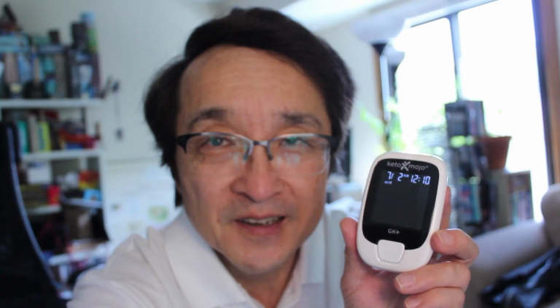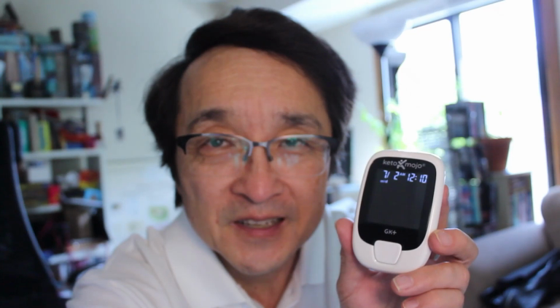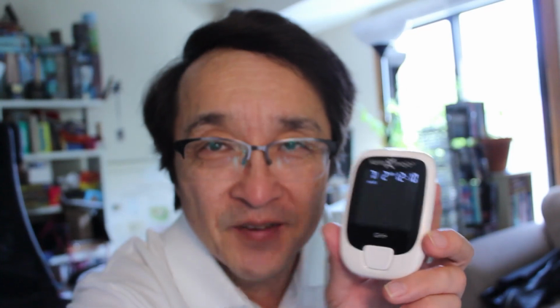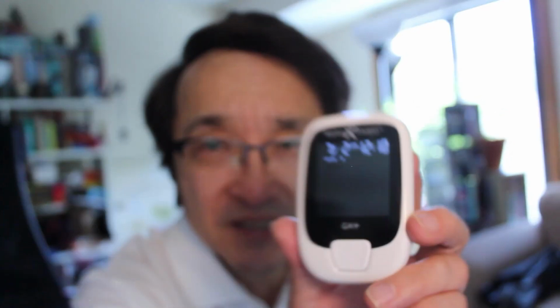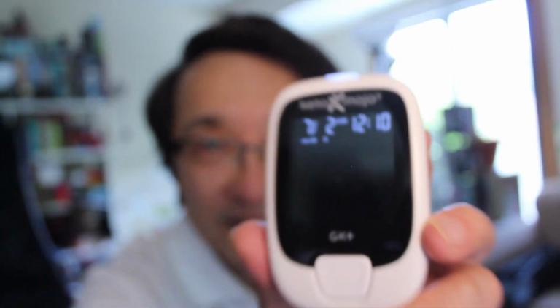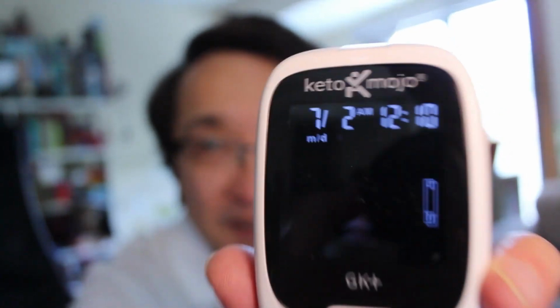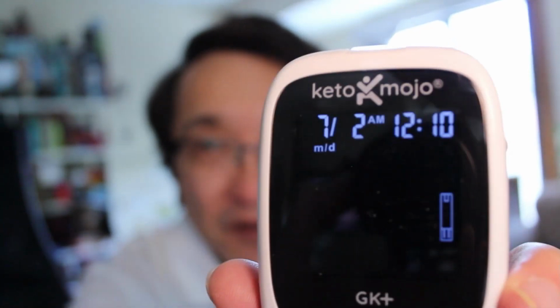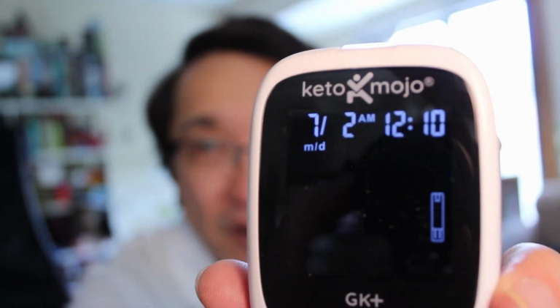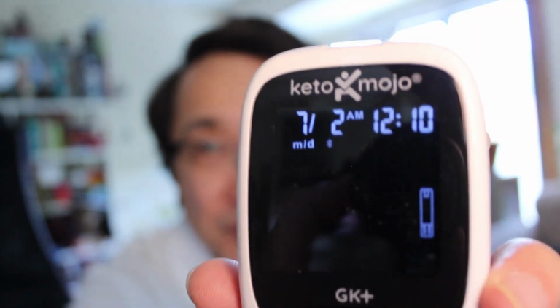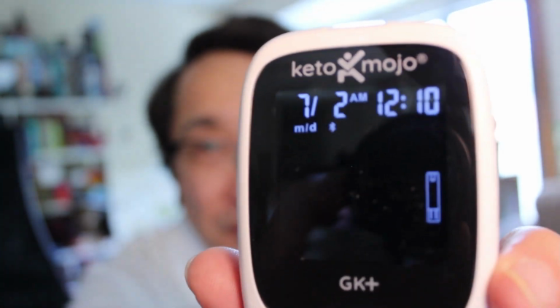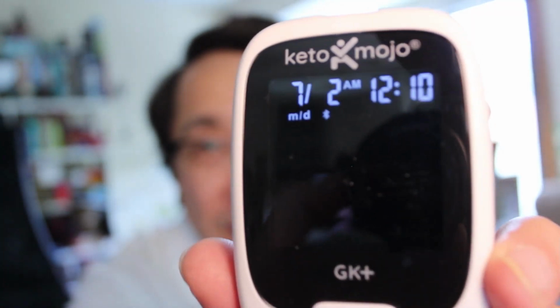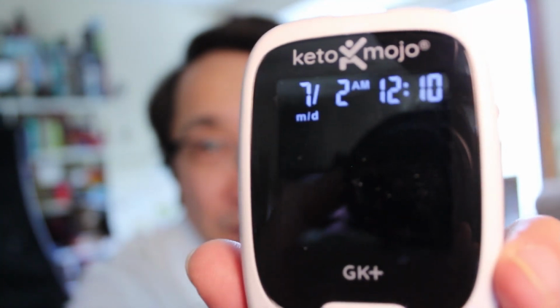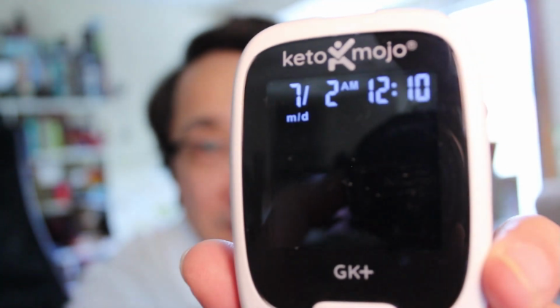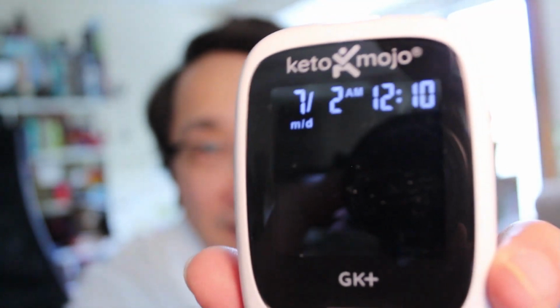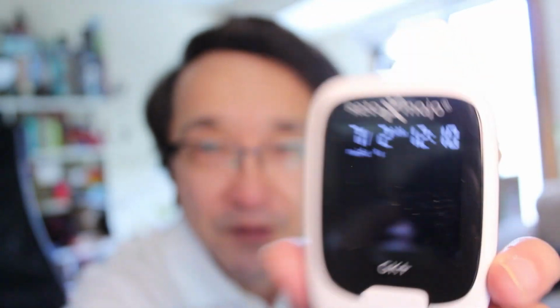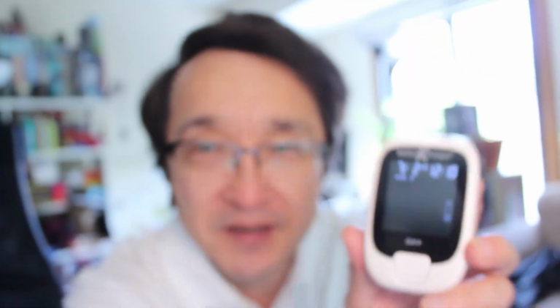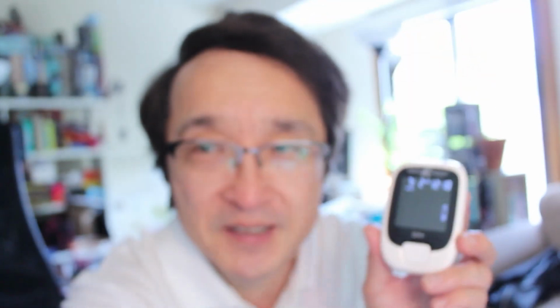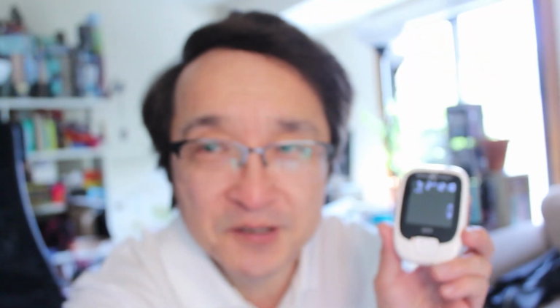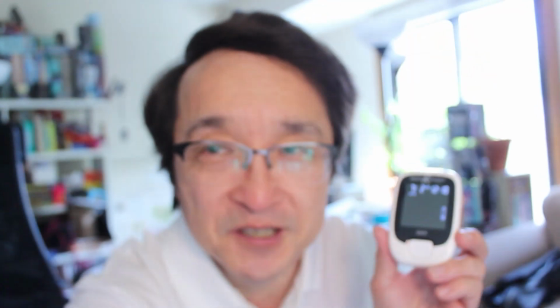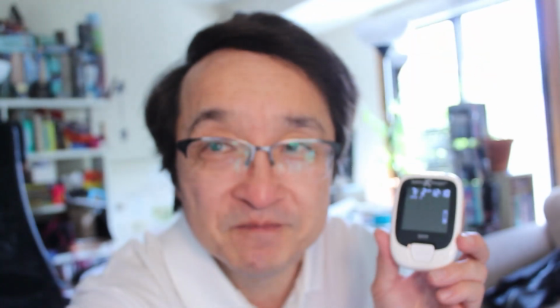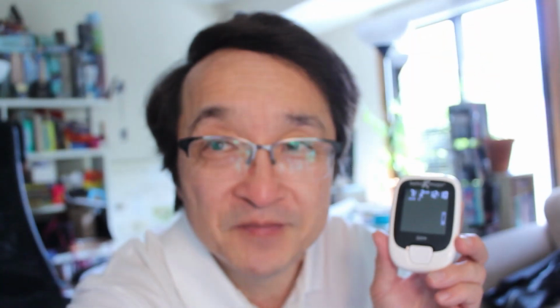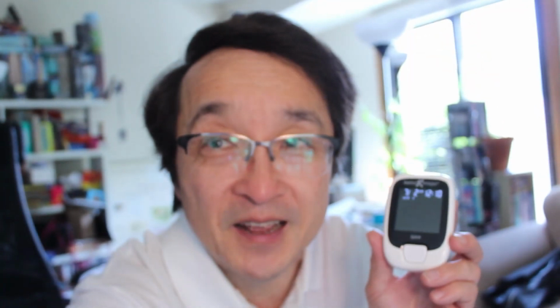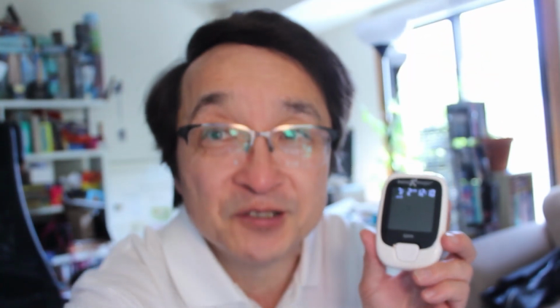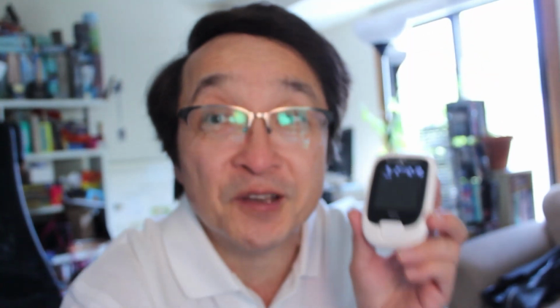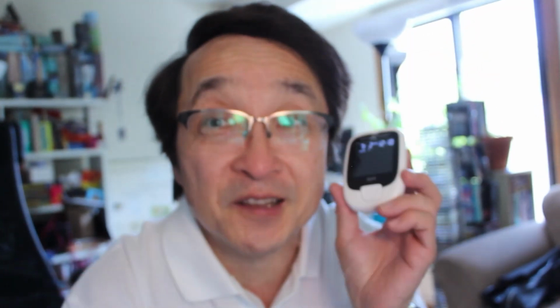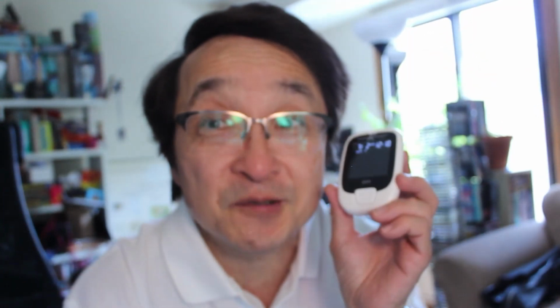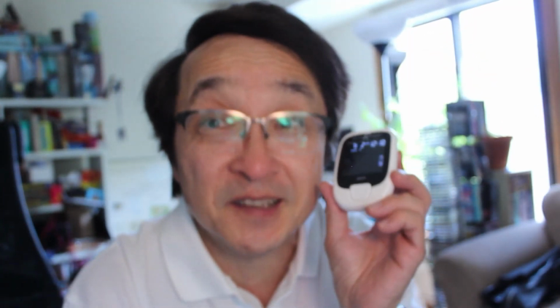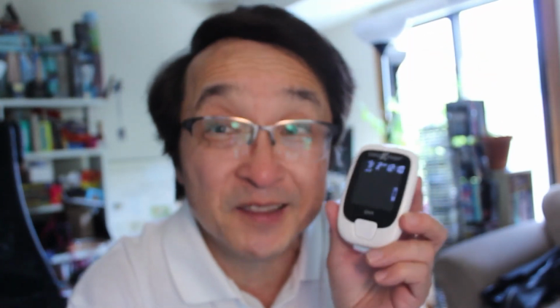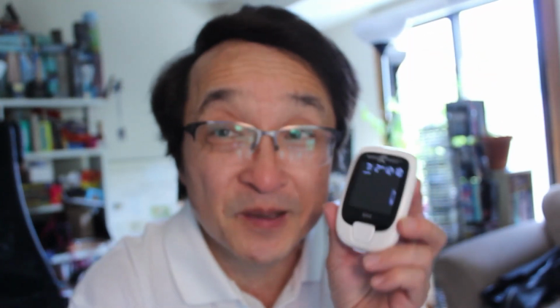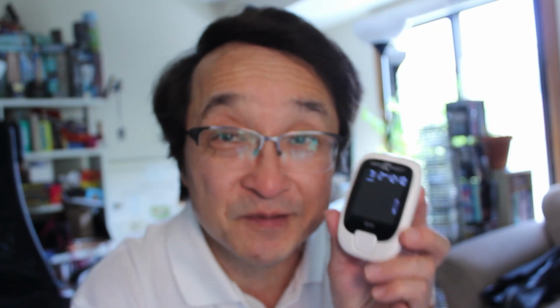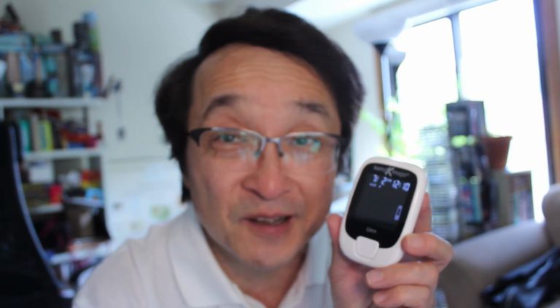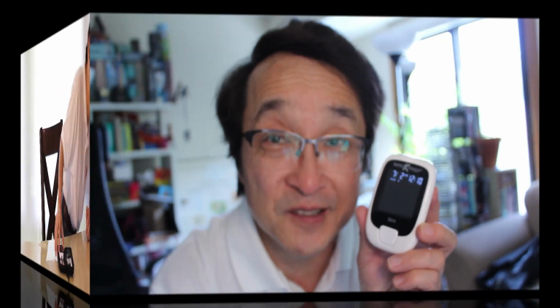Devices like the Keto Mojo are the best way to tell if you're in ketosis. Today I'll show you how to use it to get the best results.